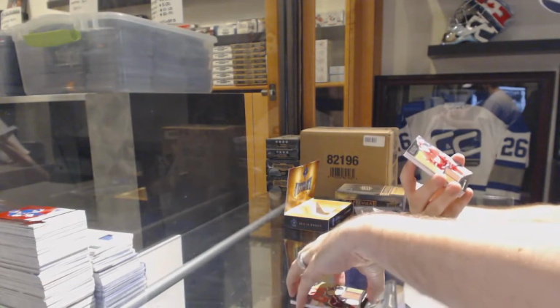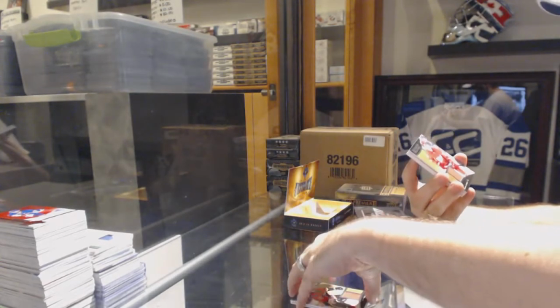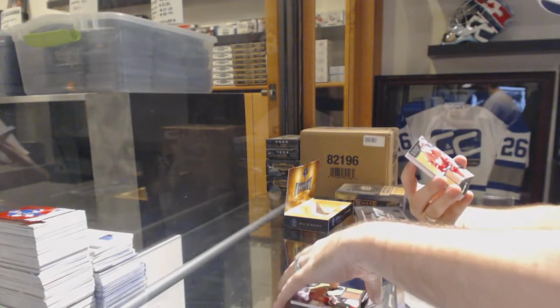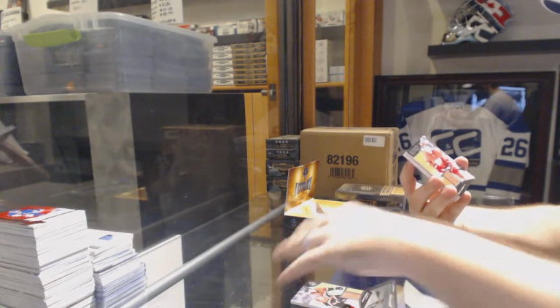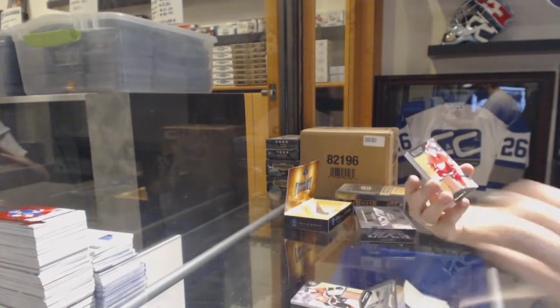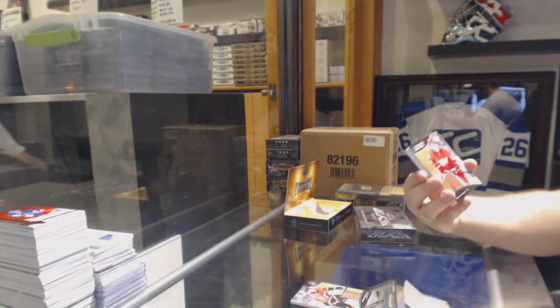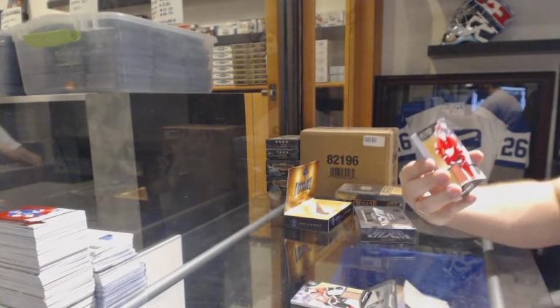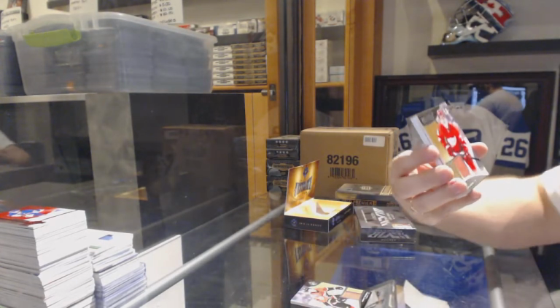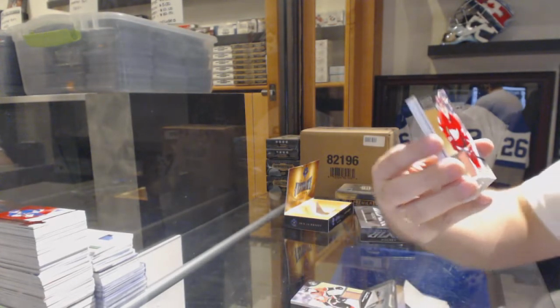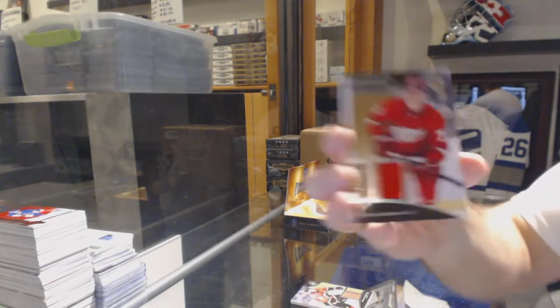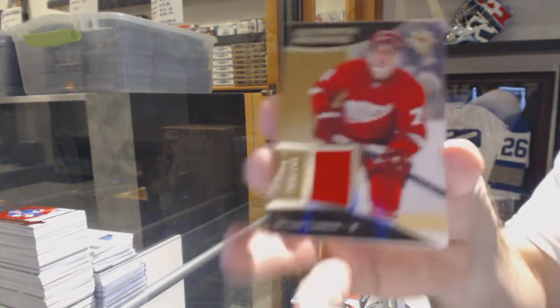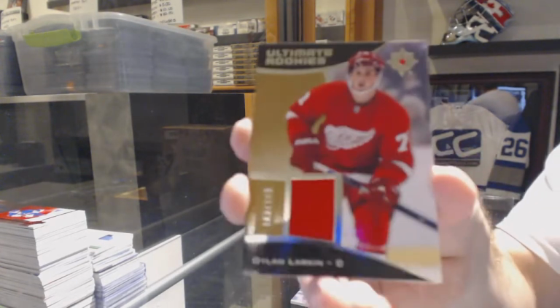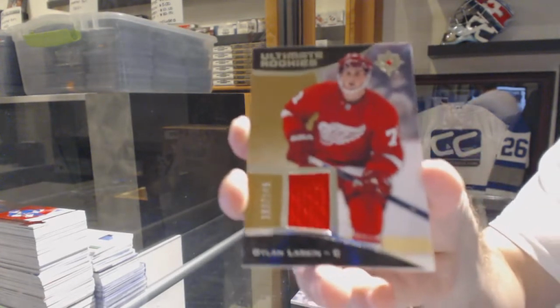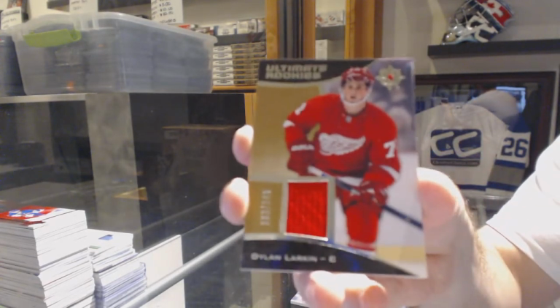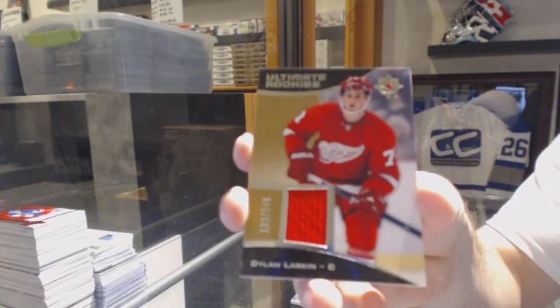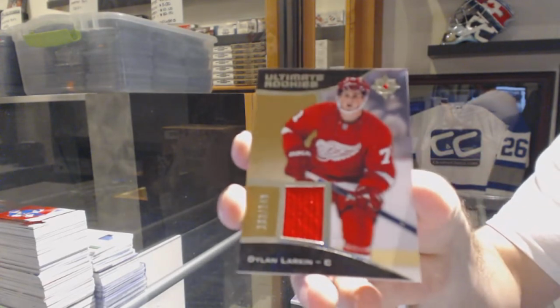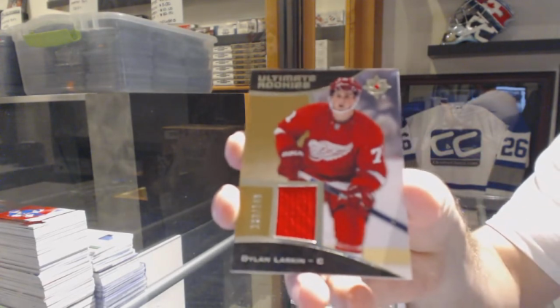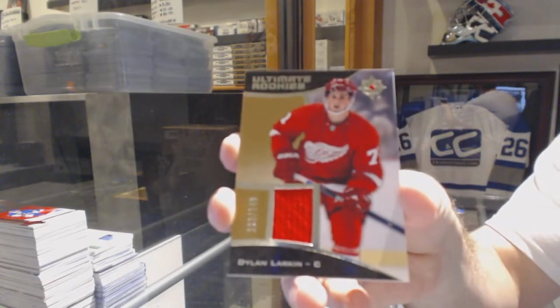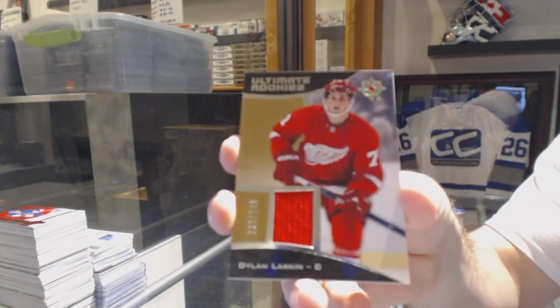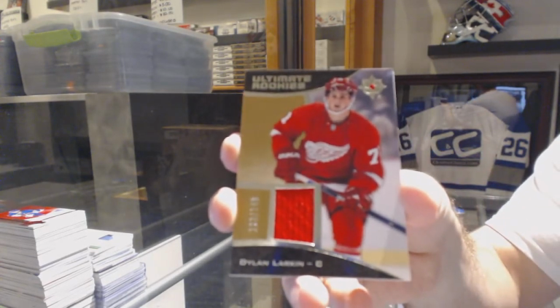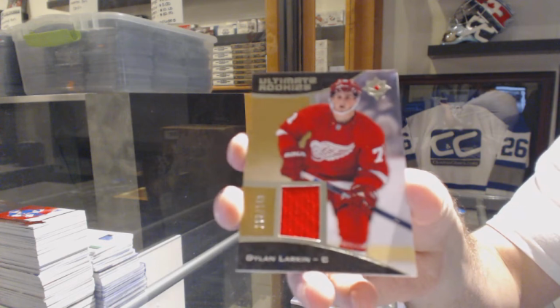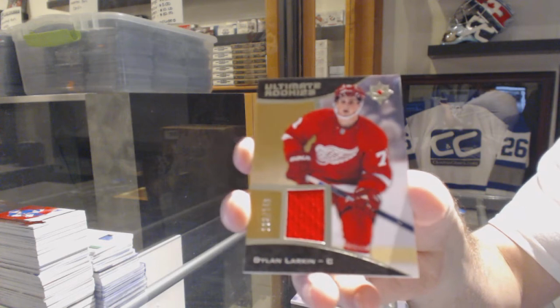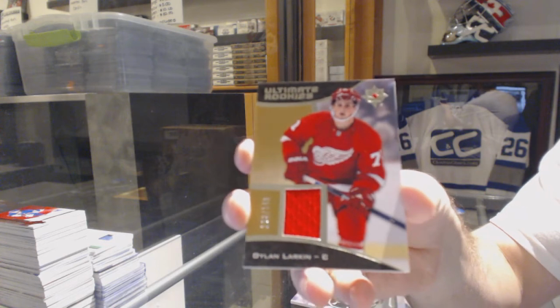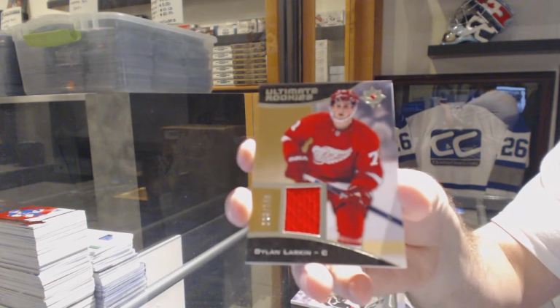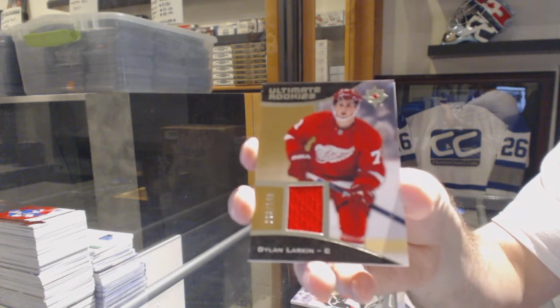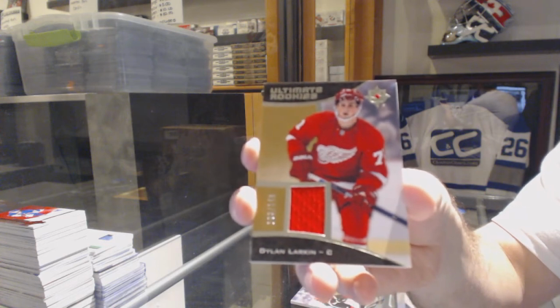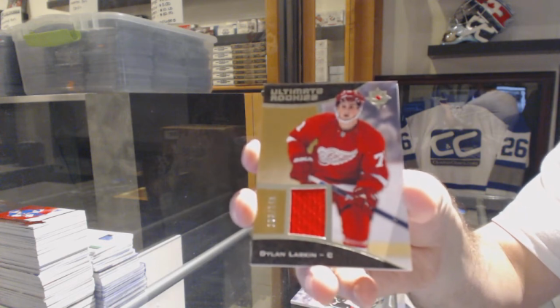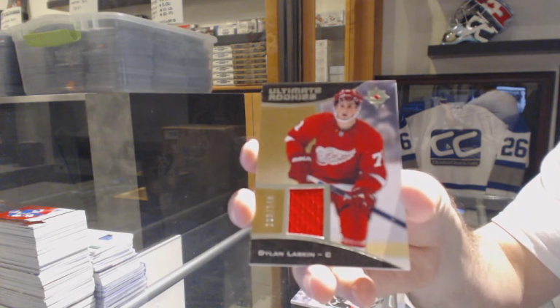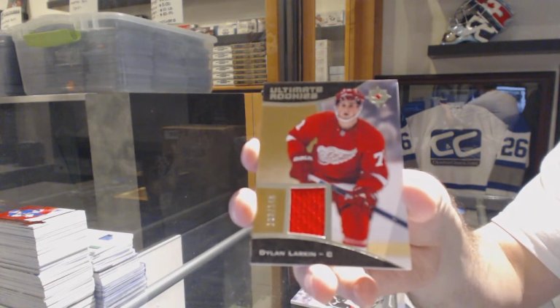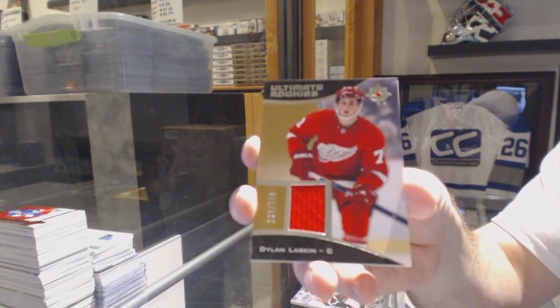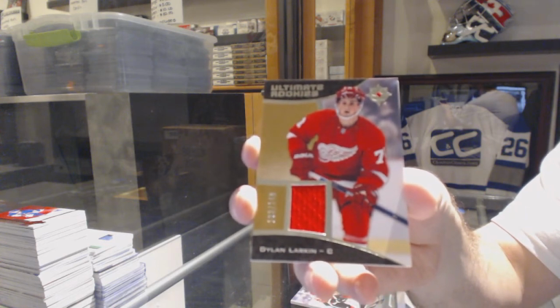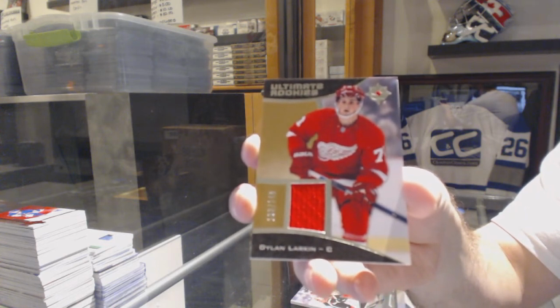For the Red Wings, number 149, base jersey rookie, Dylan Larkin.